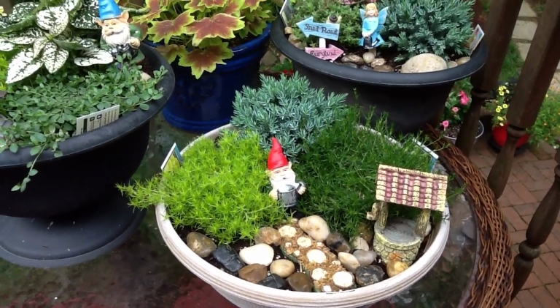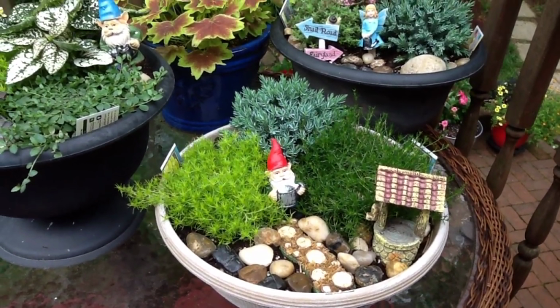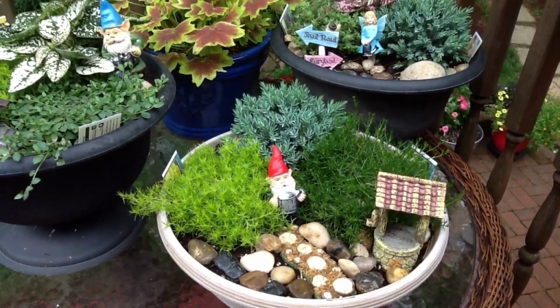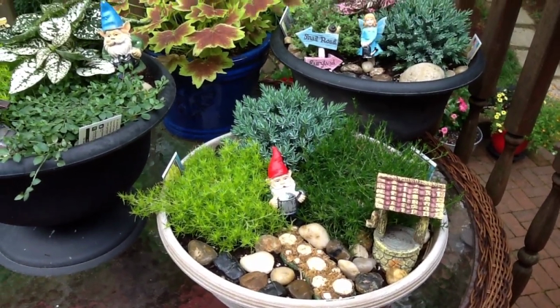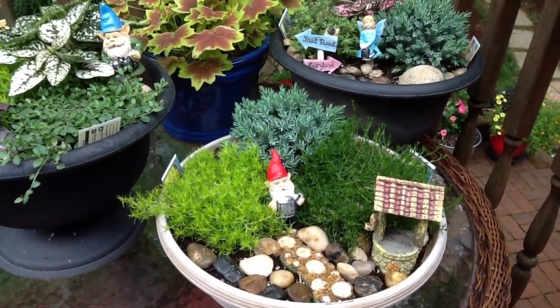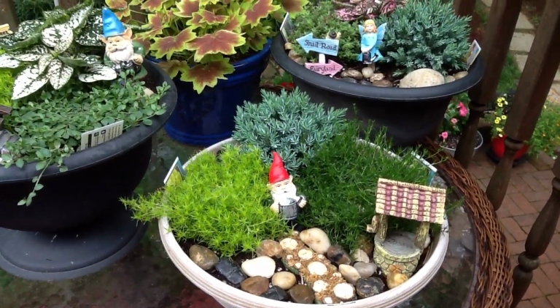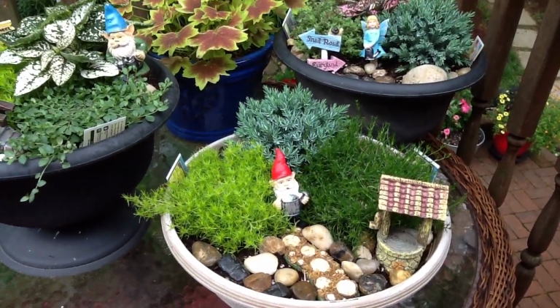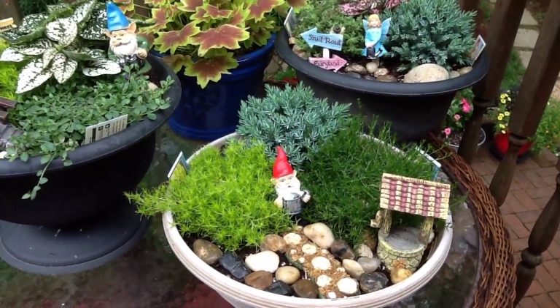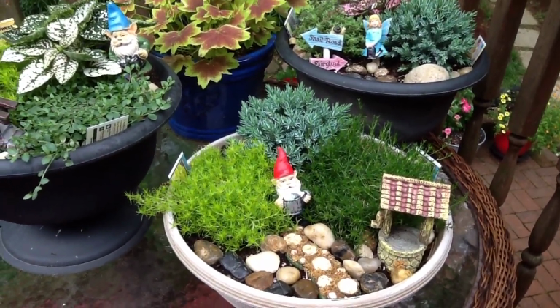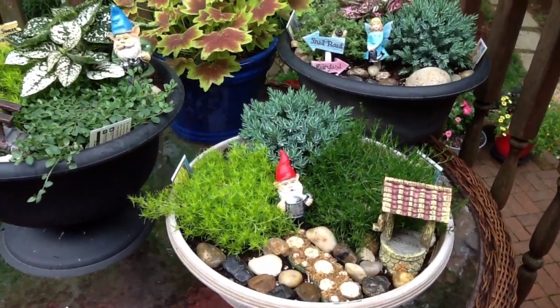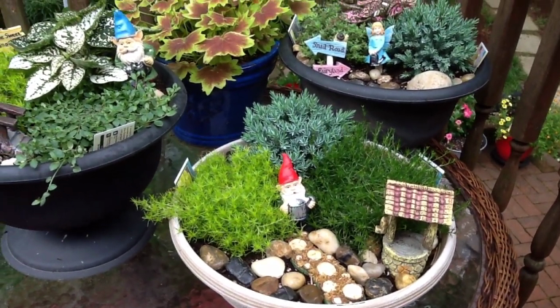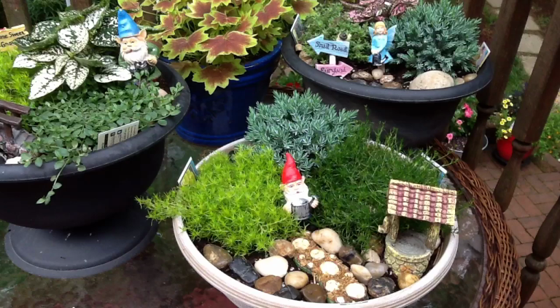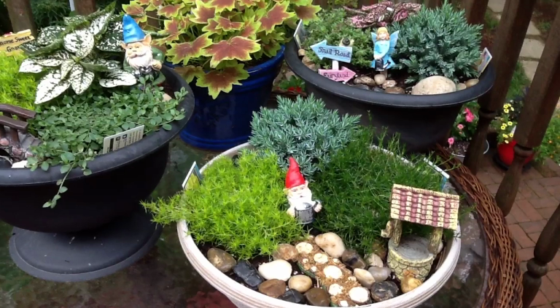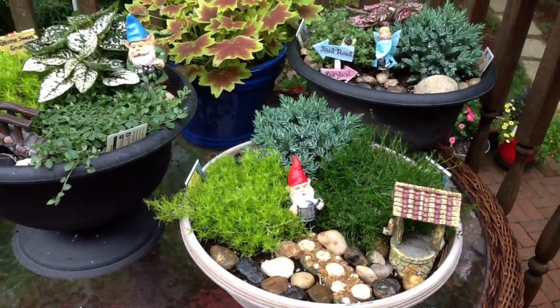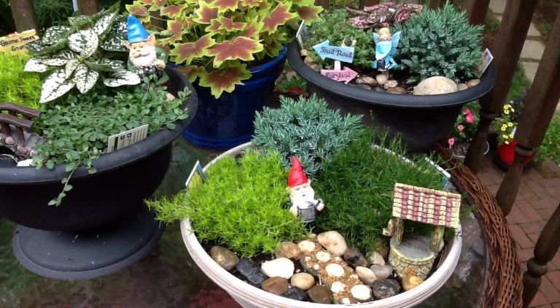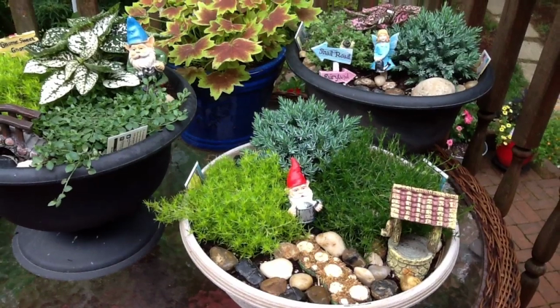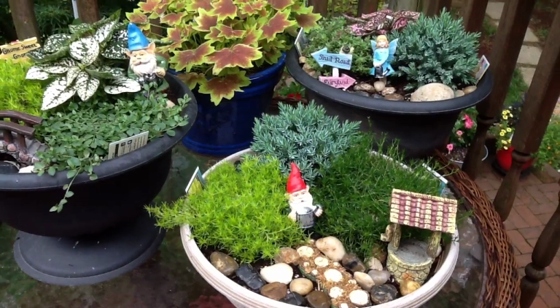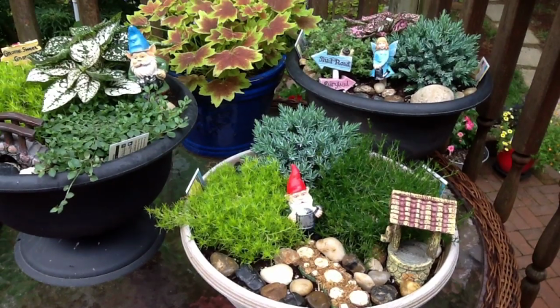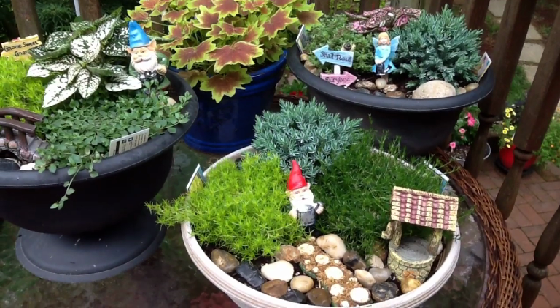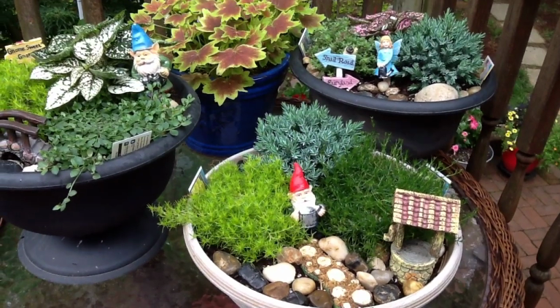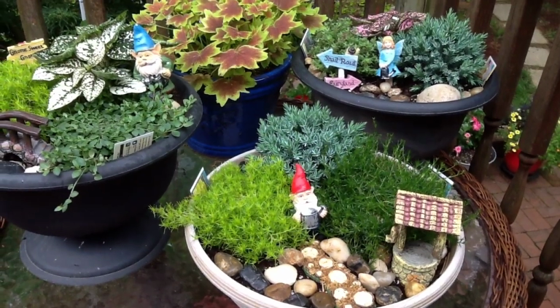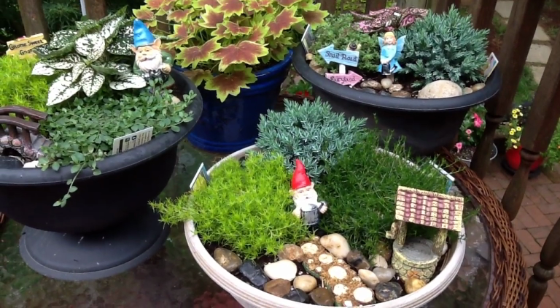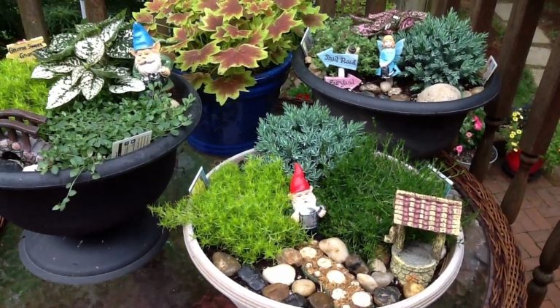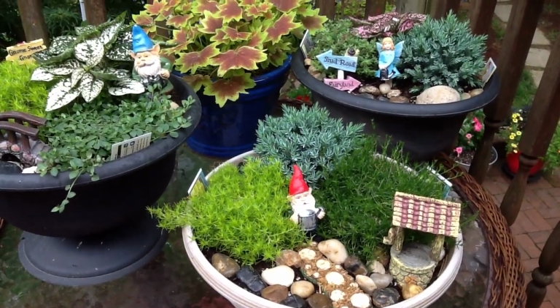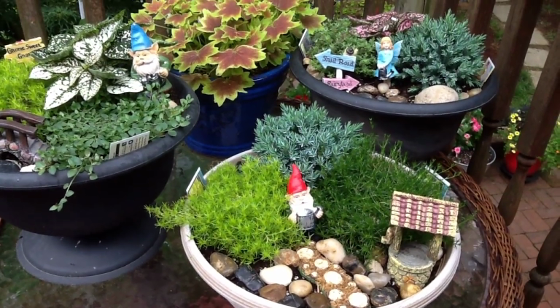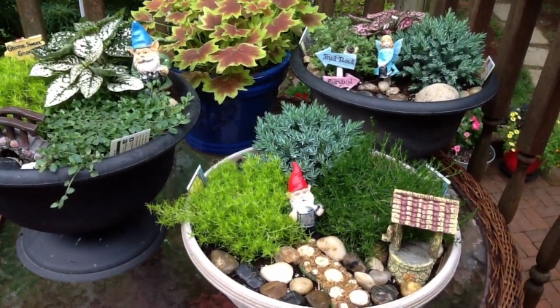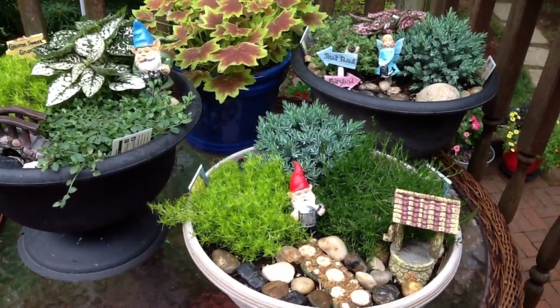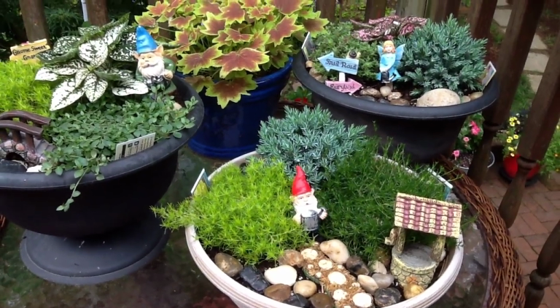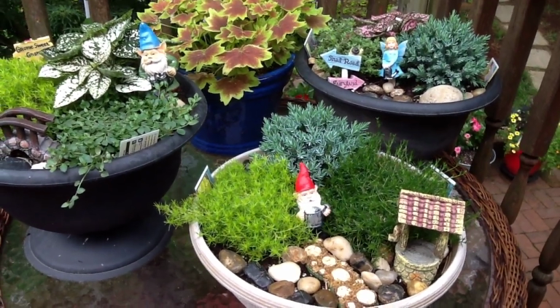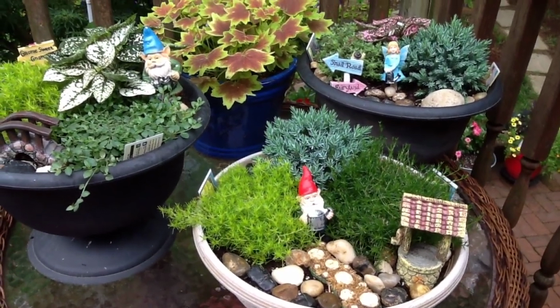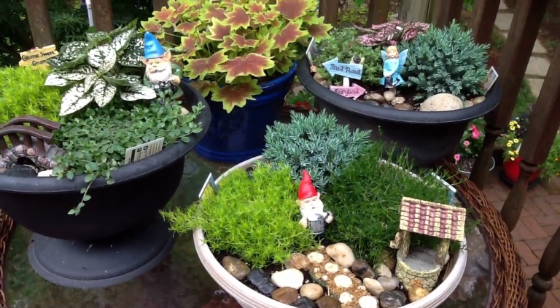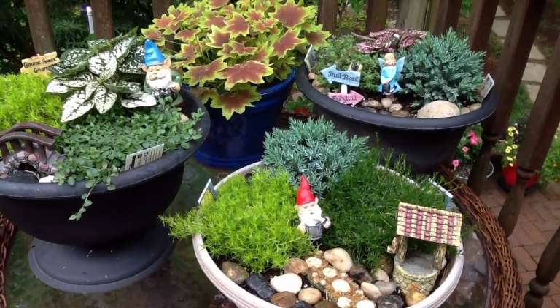I've got stuff to make a patriotic one, but I haven't found just the right plants to do that one yet.